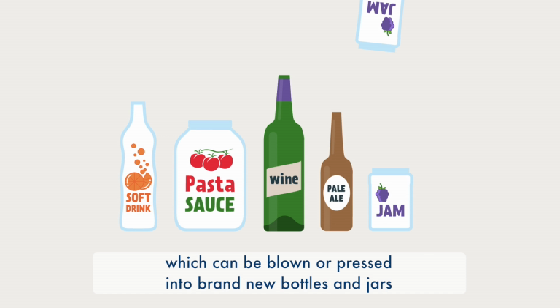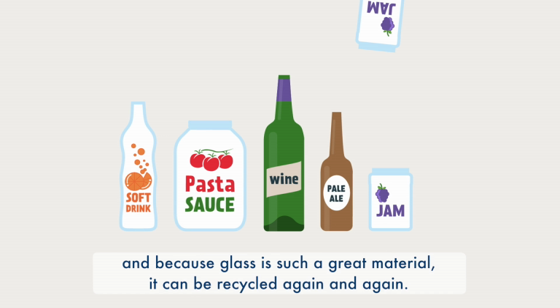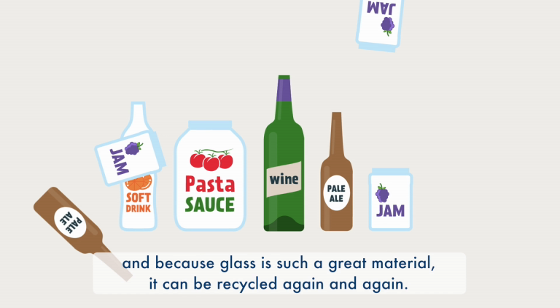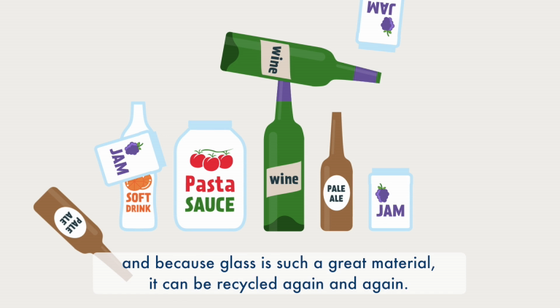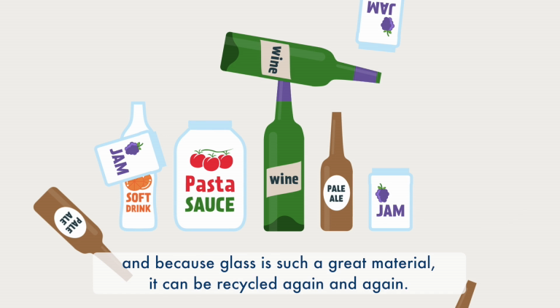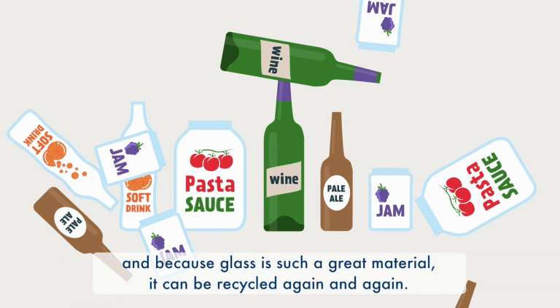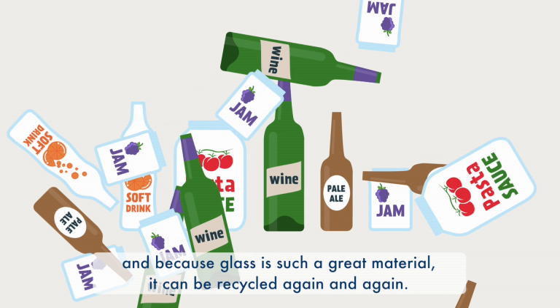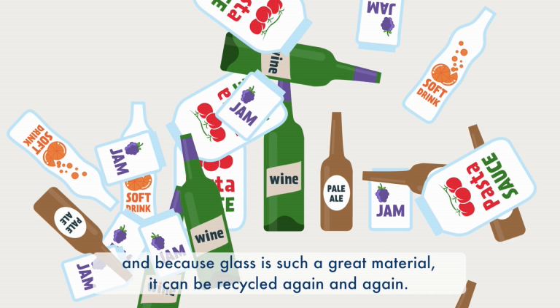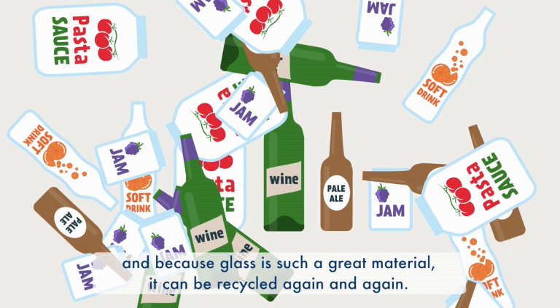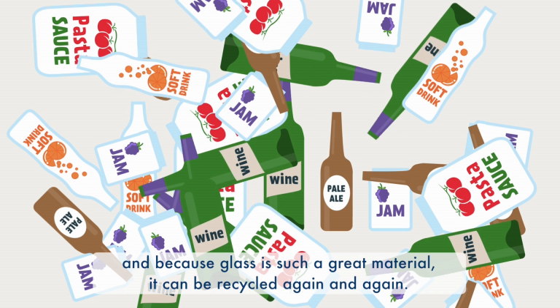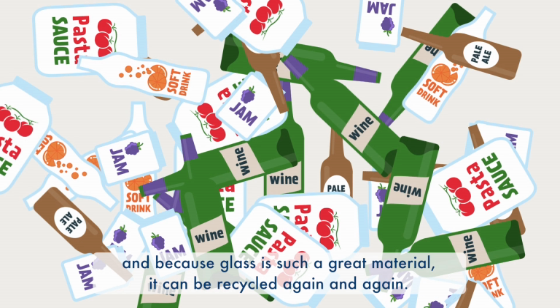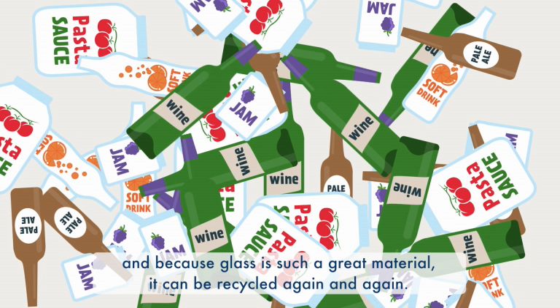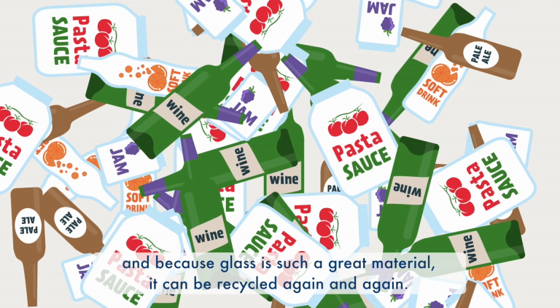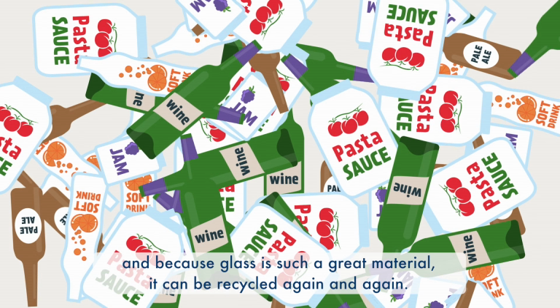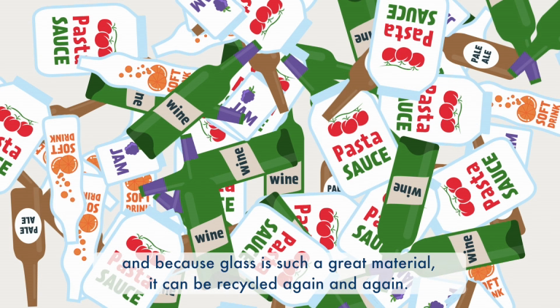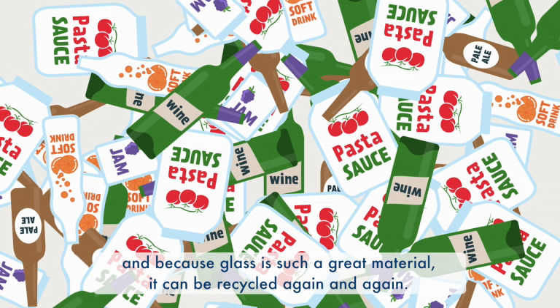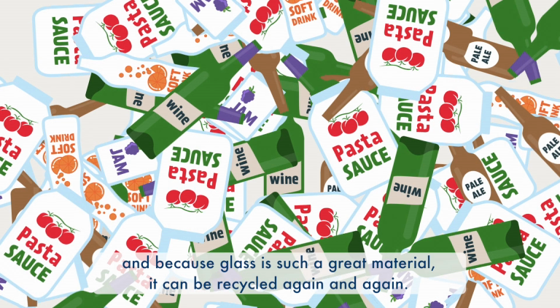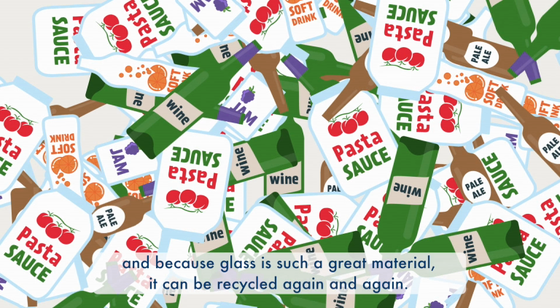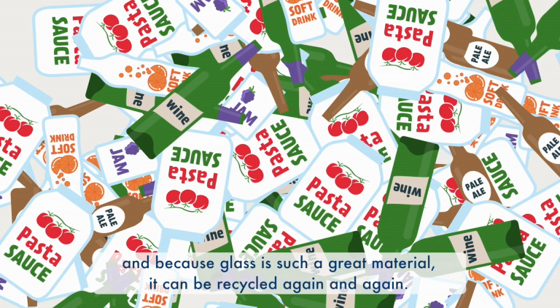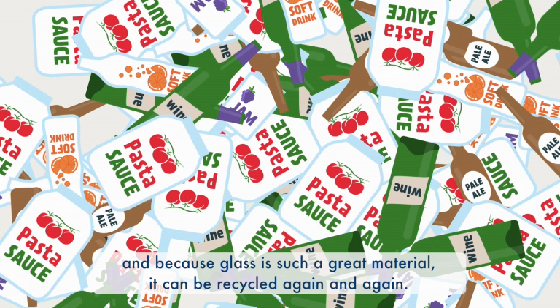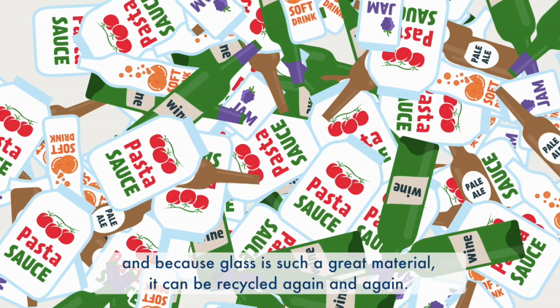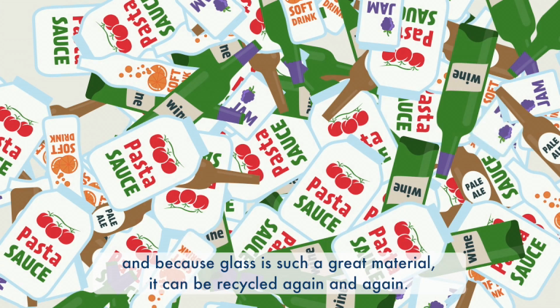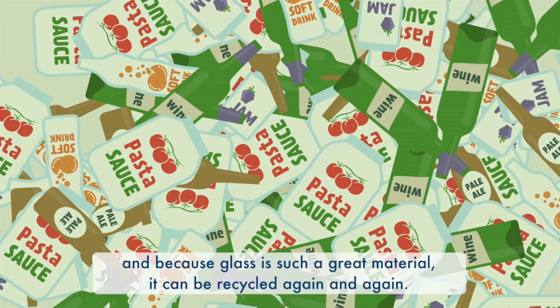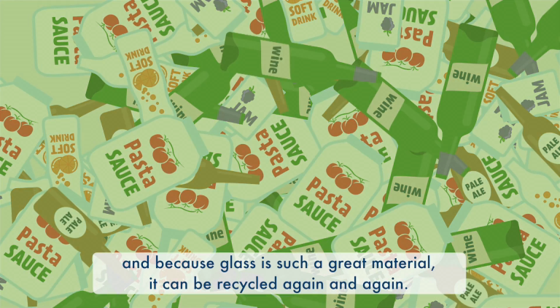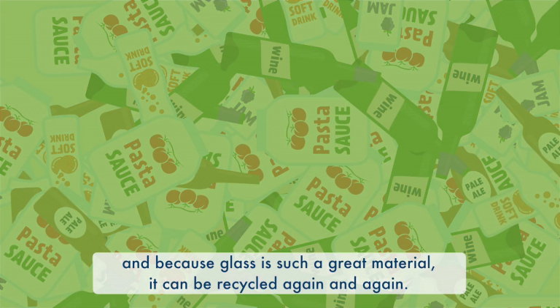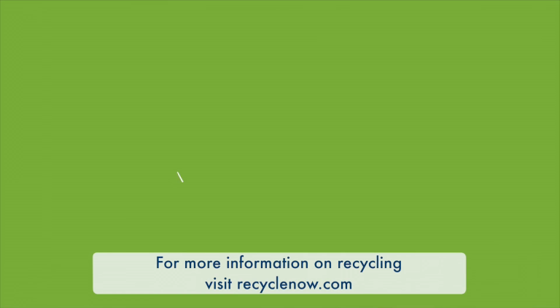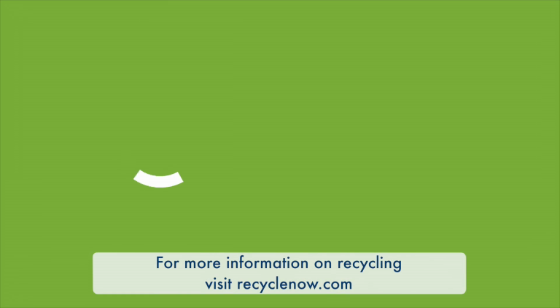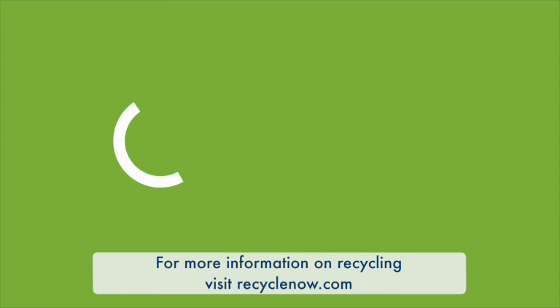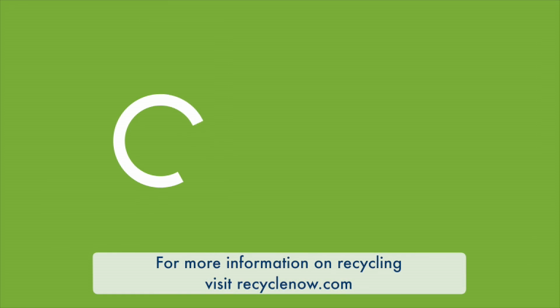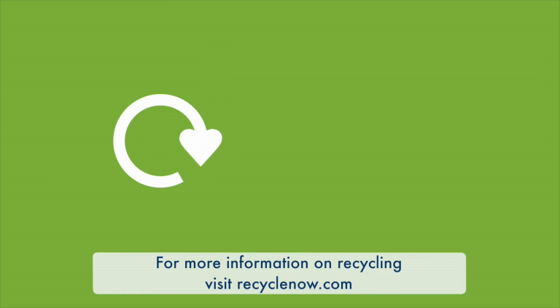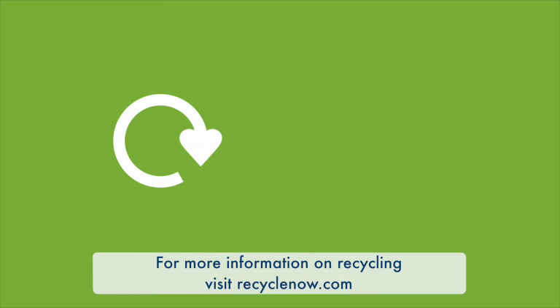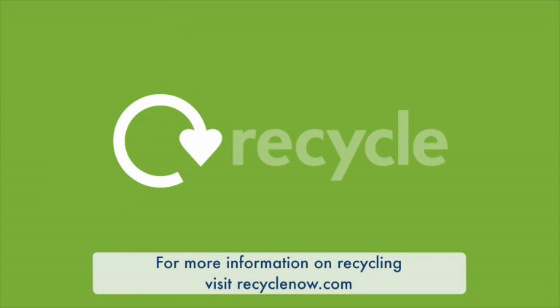And because glass is such a great material, it can be recycled again and again. For more information on recycling, visit recyclenow.com.